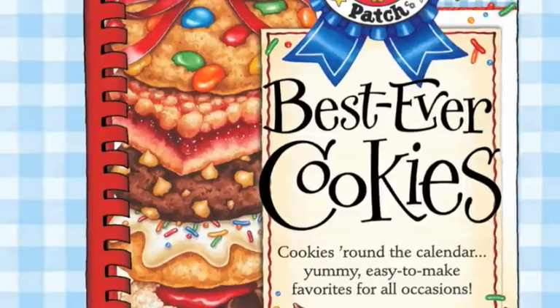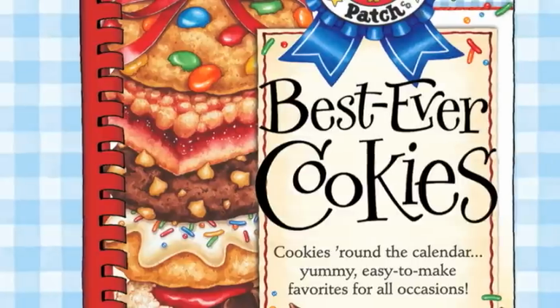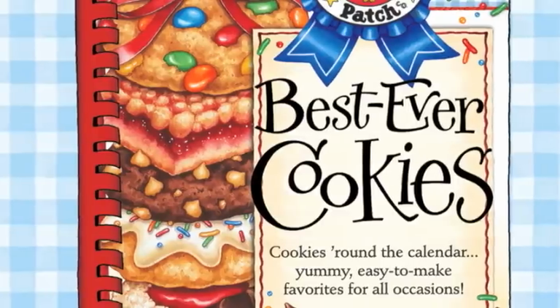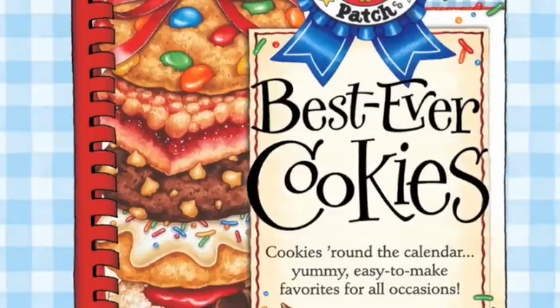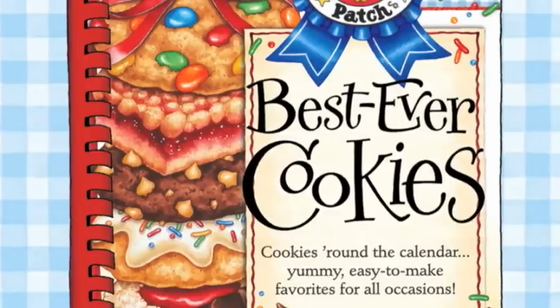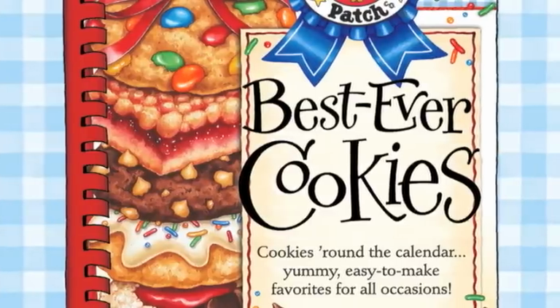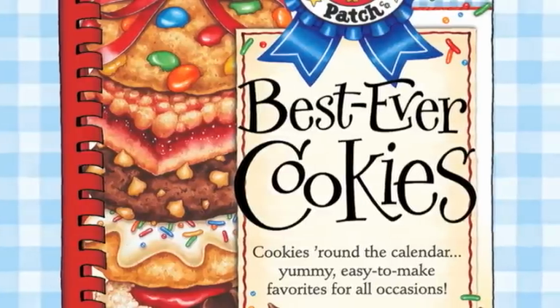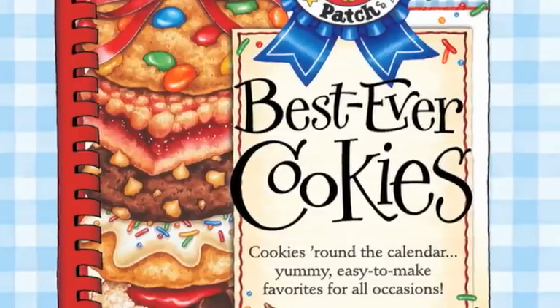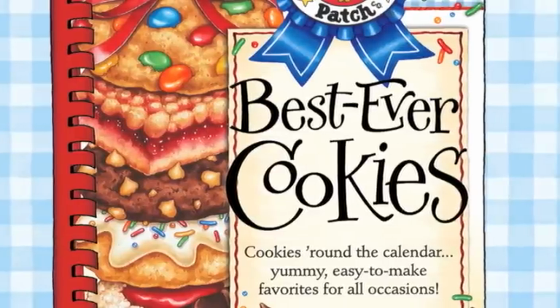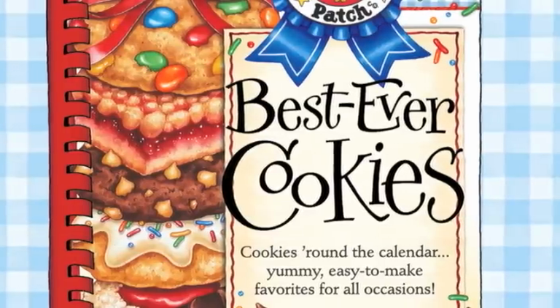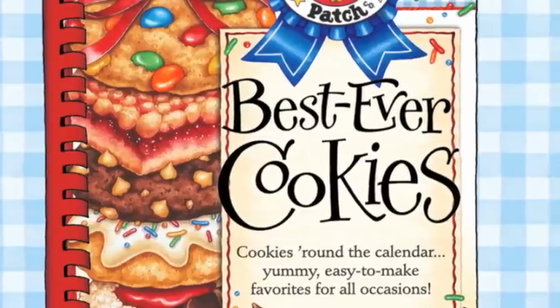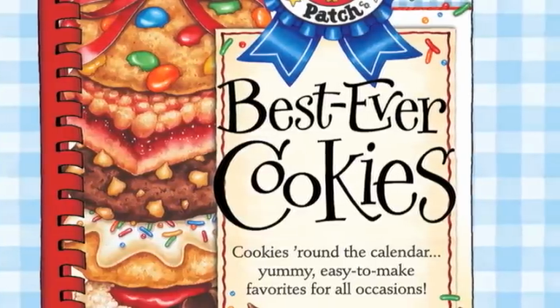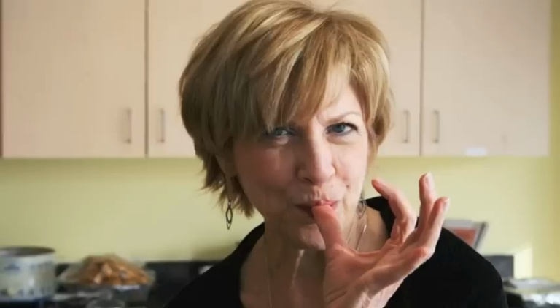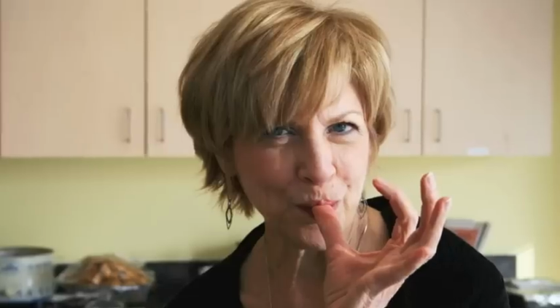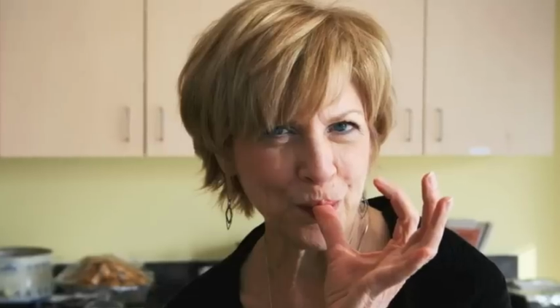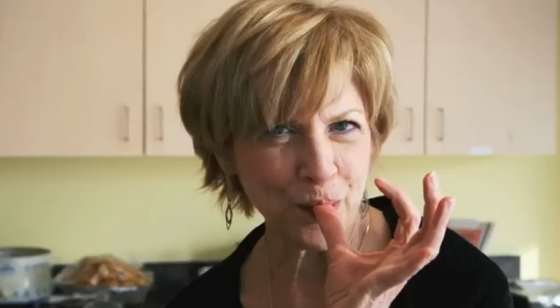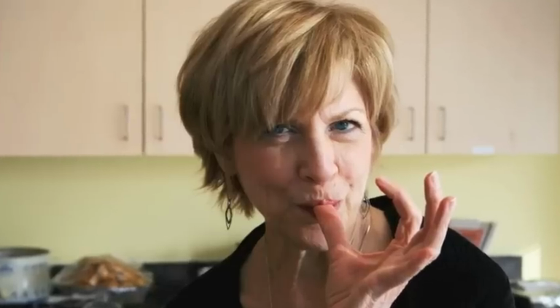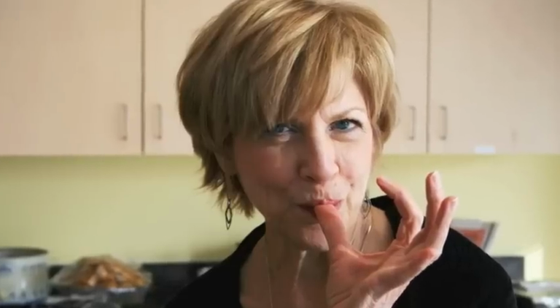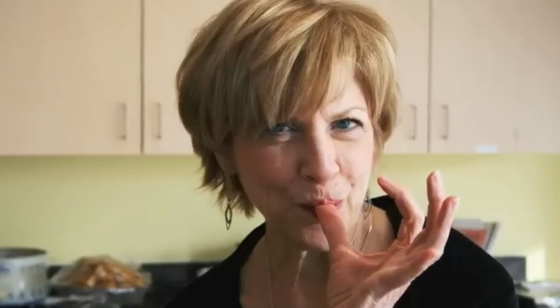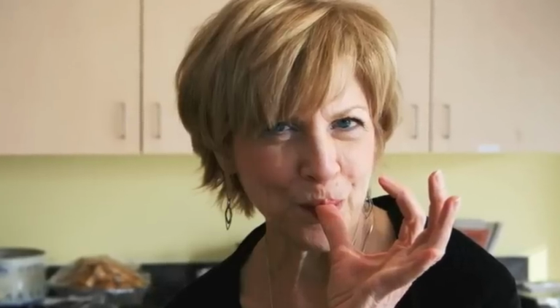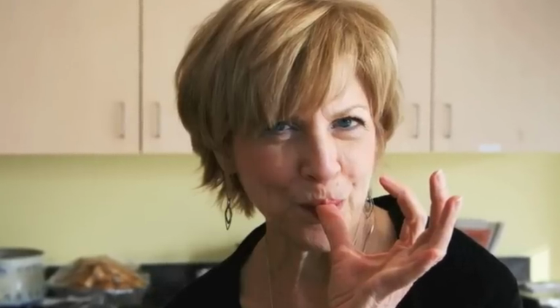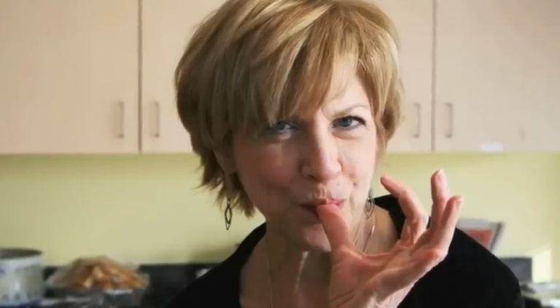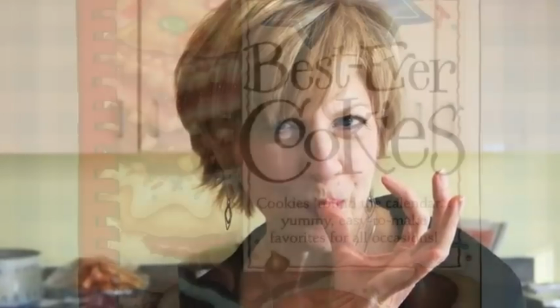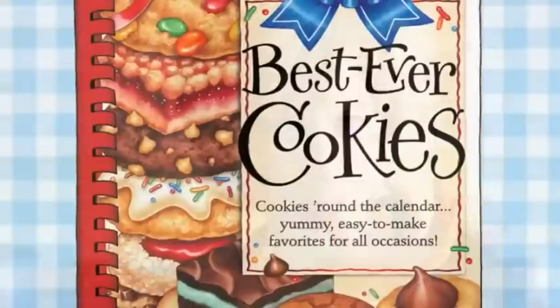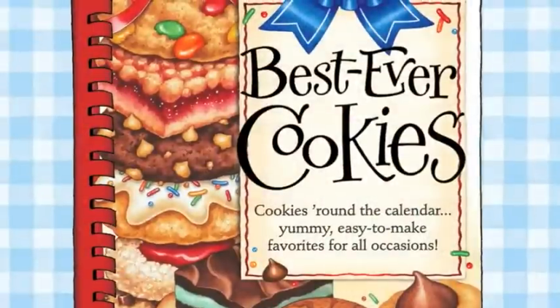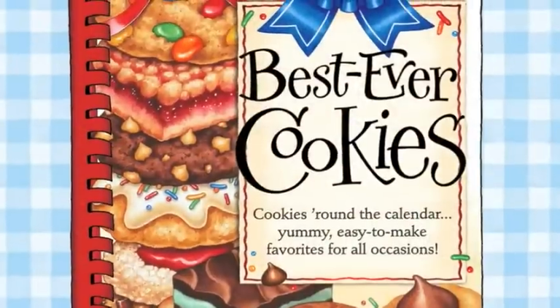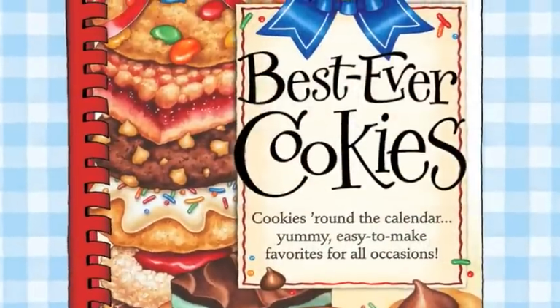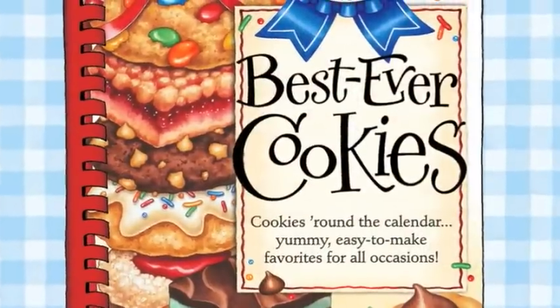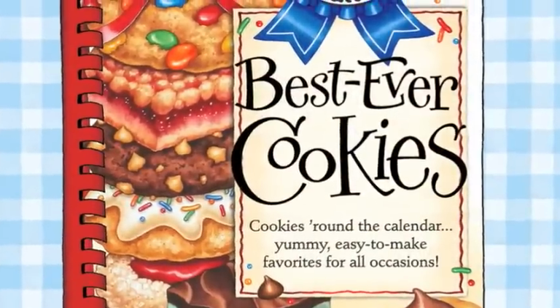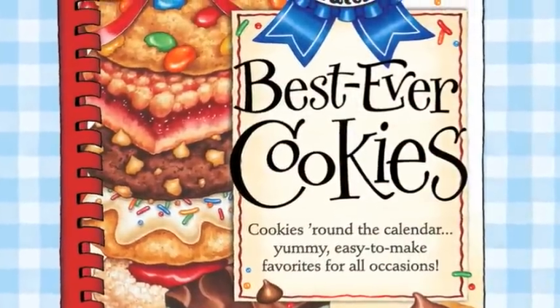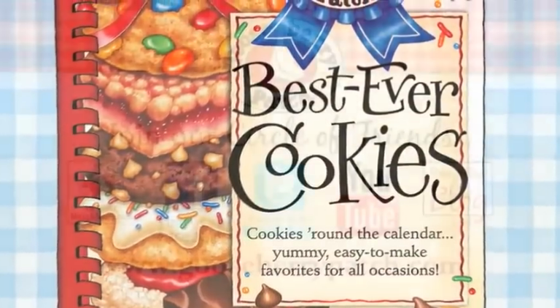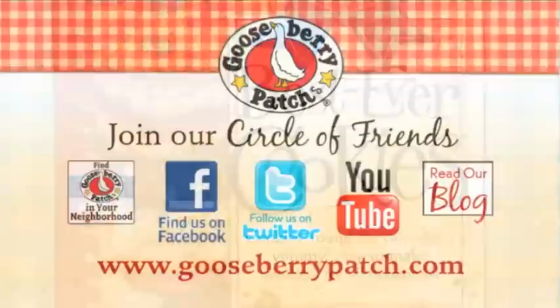Best Ever Cookies Cookbook is brimming with scrumptious sweets for year-round treats. Get your copy today!